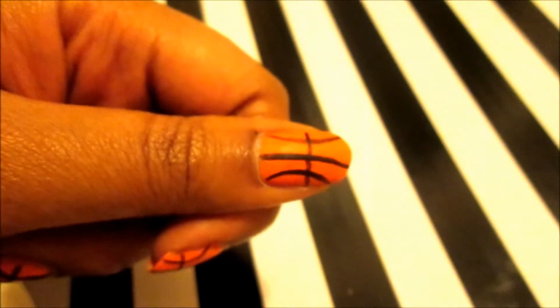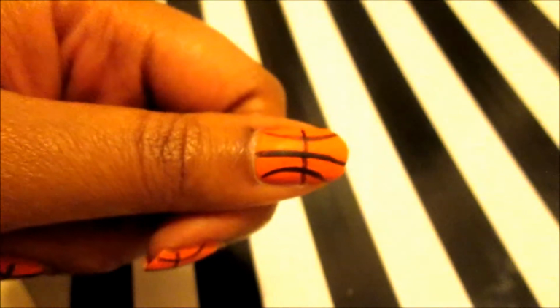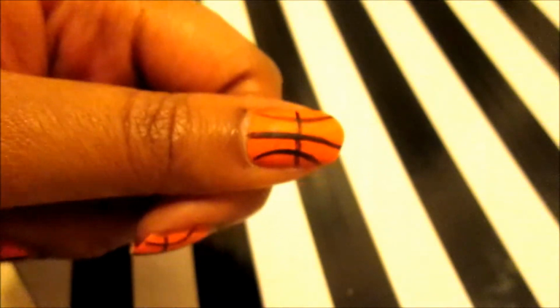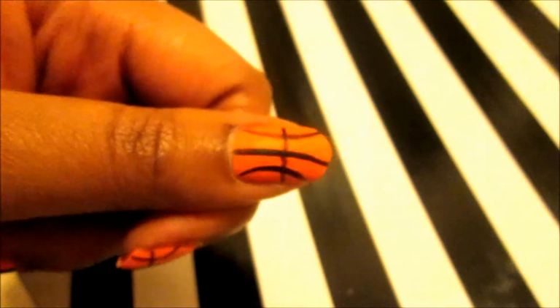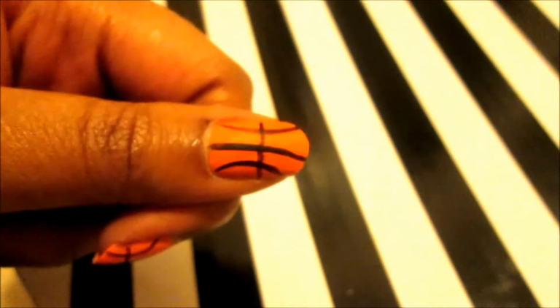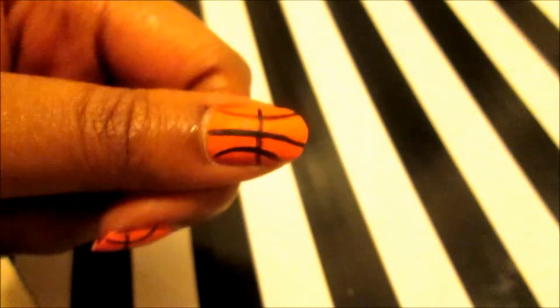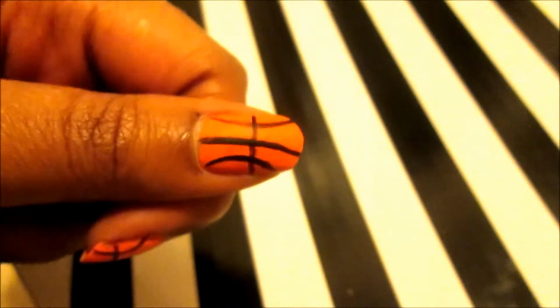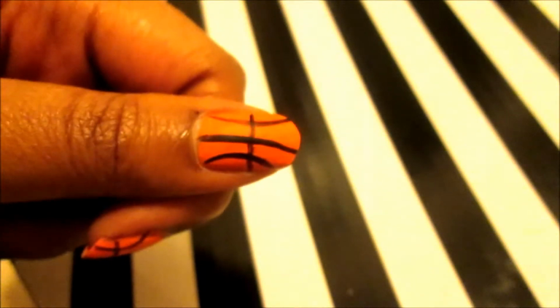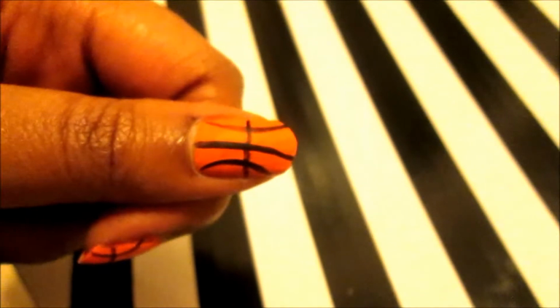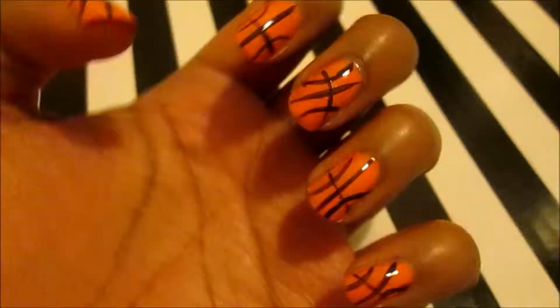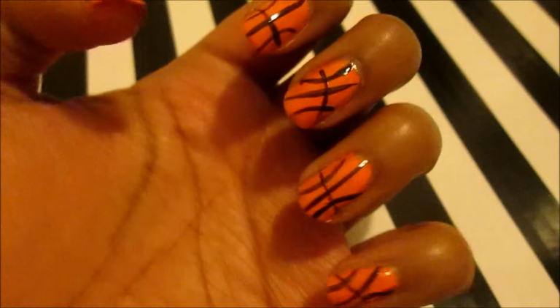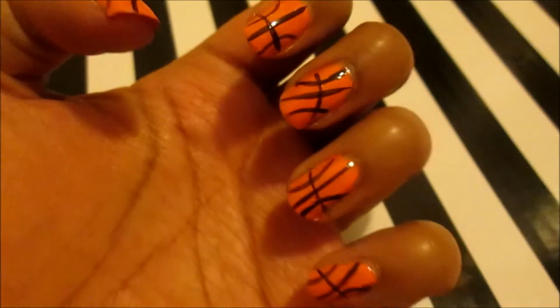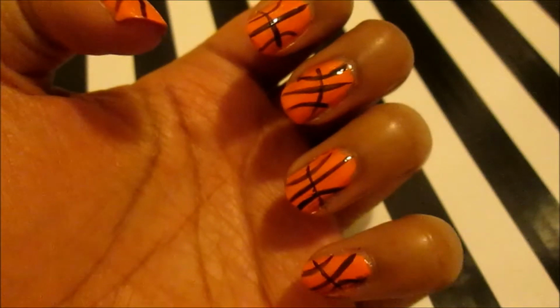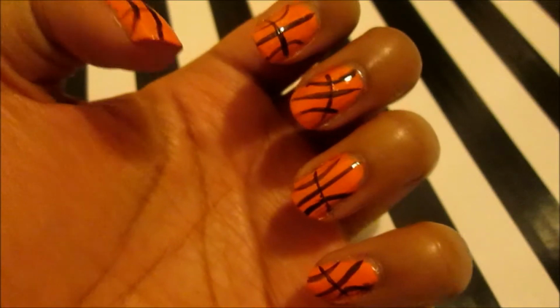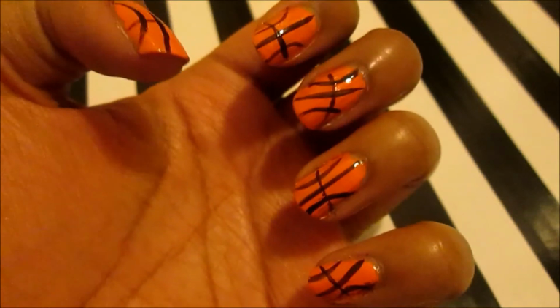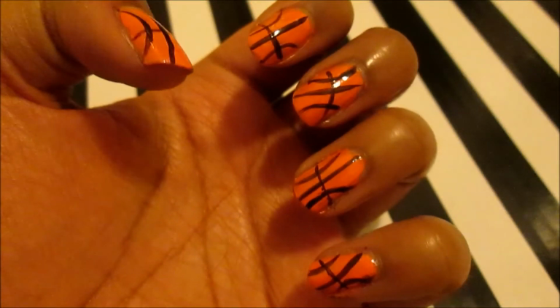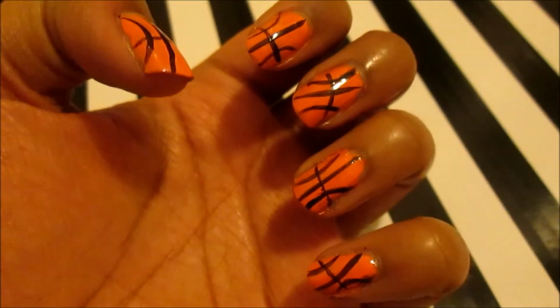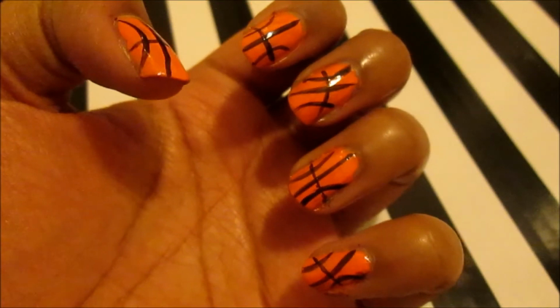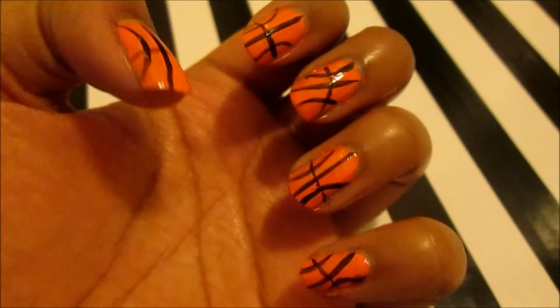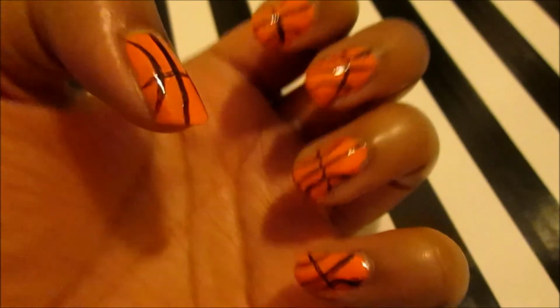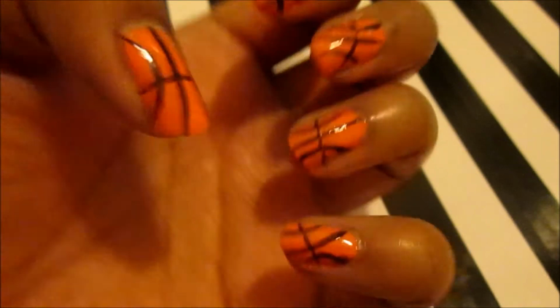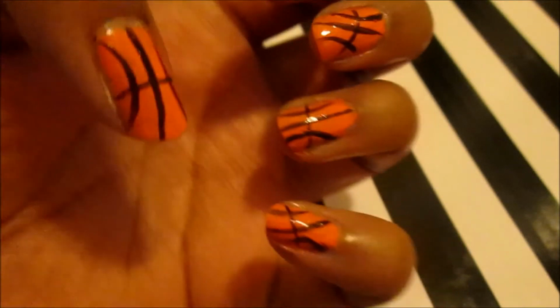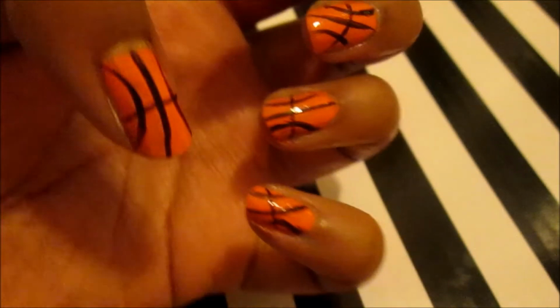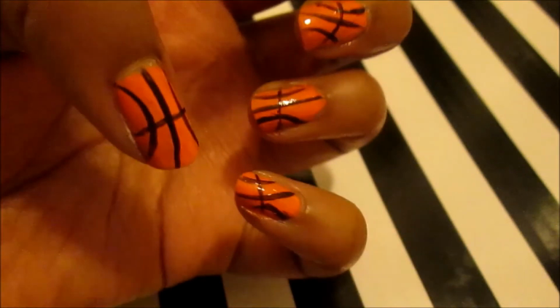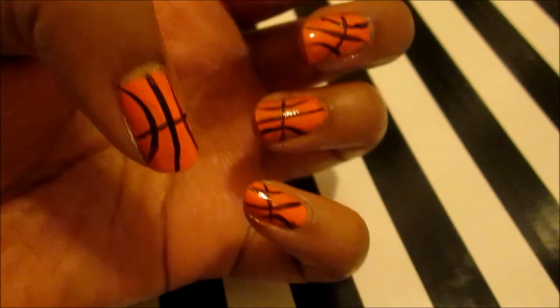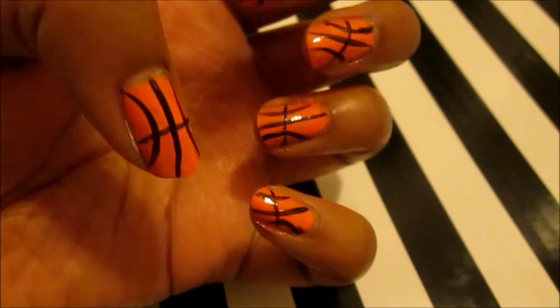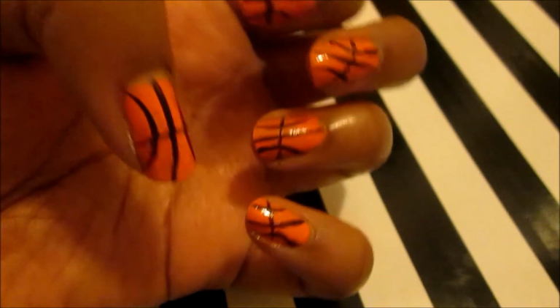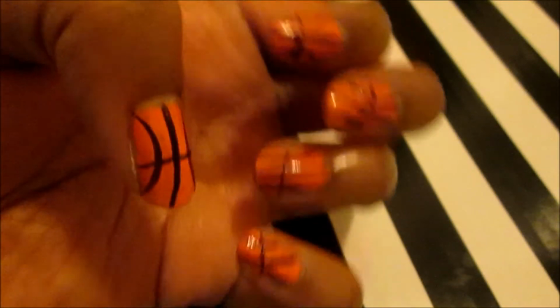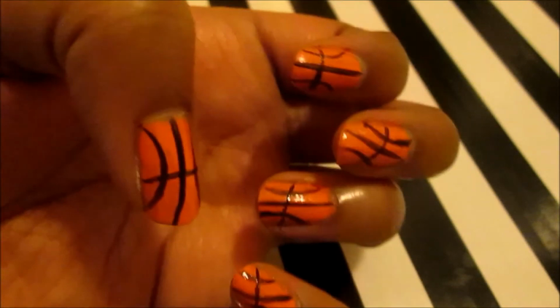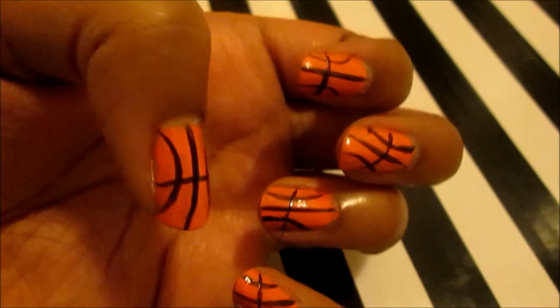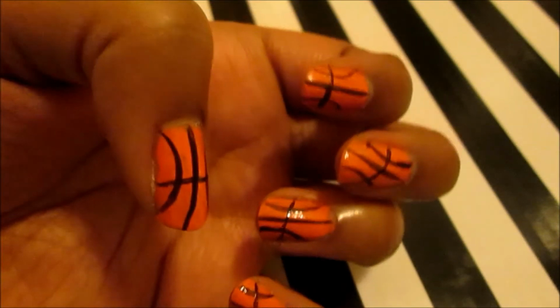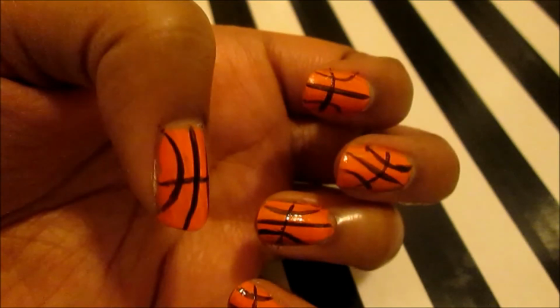I put on a matte top coat just to take away the fluorescence of my orange, but any orange will do.